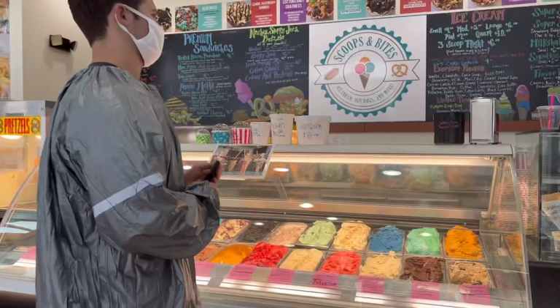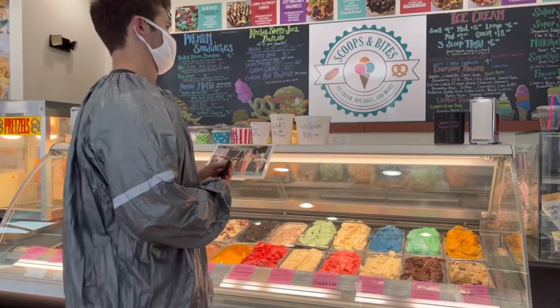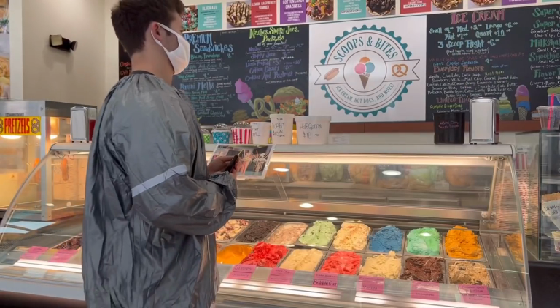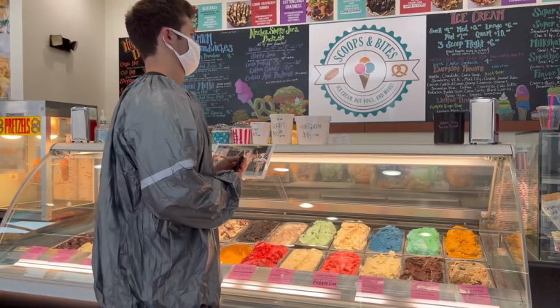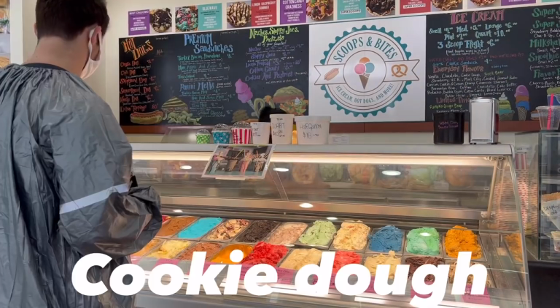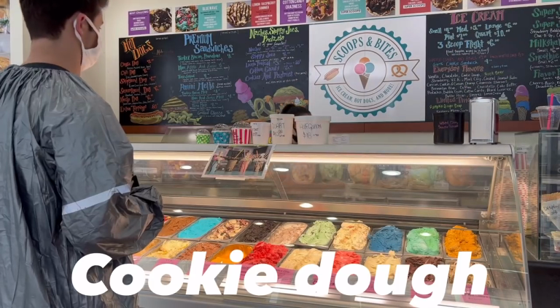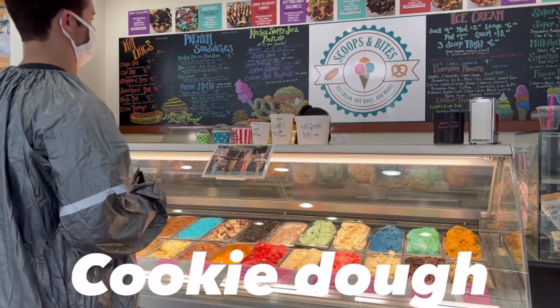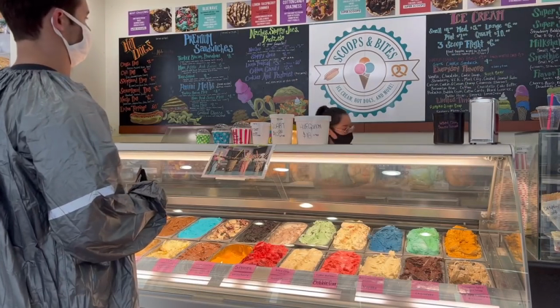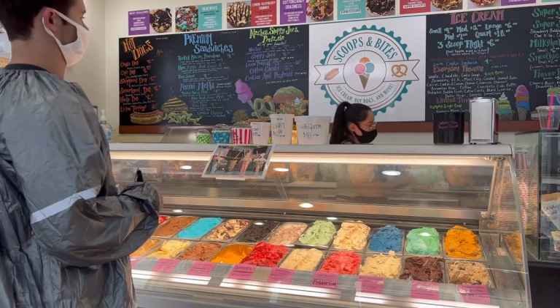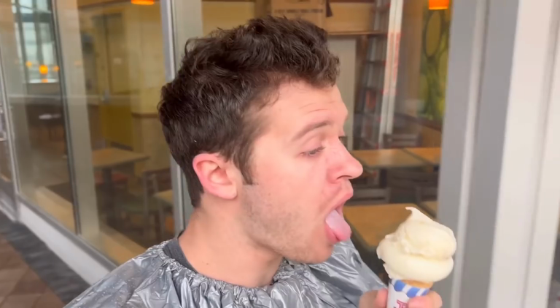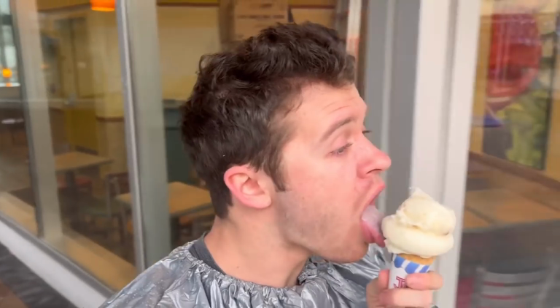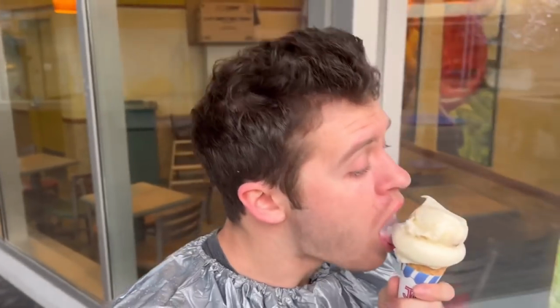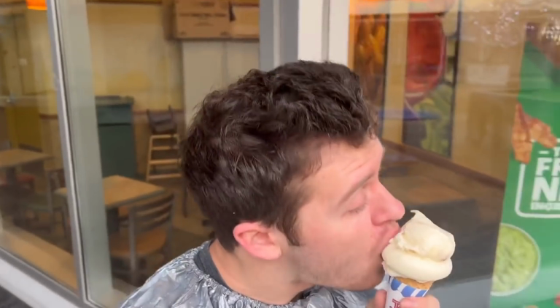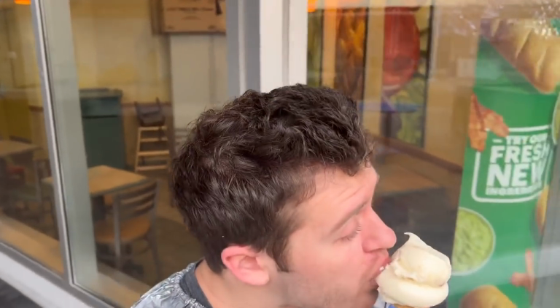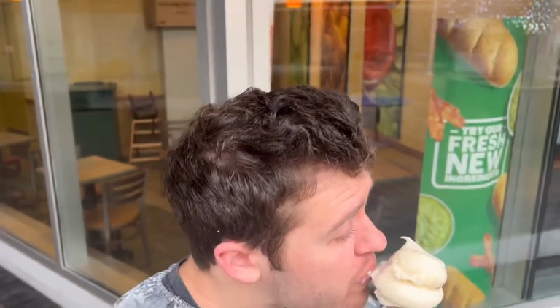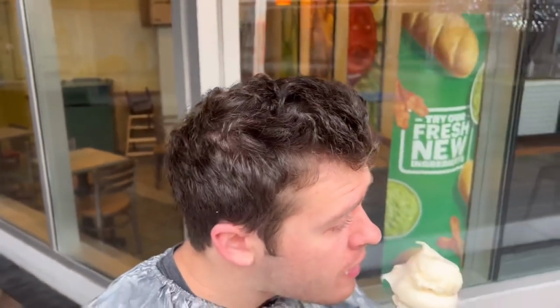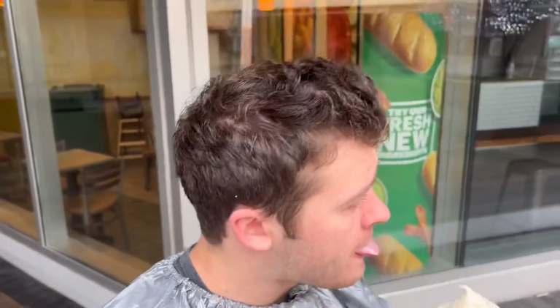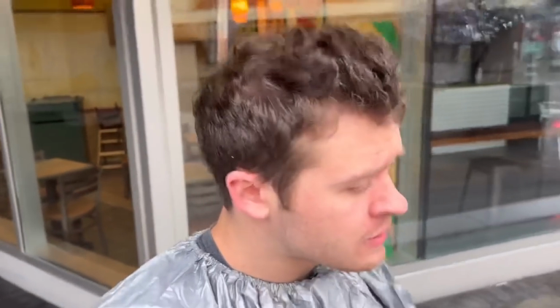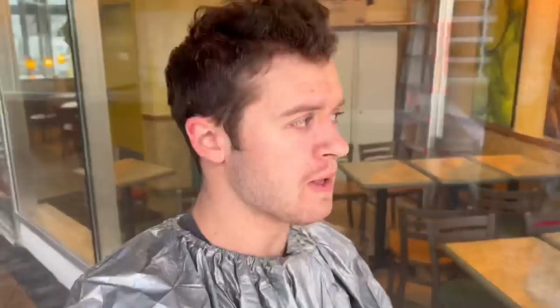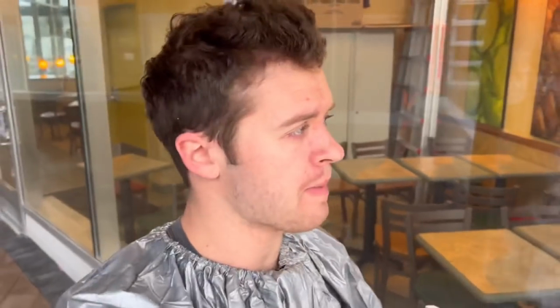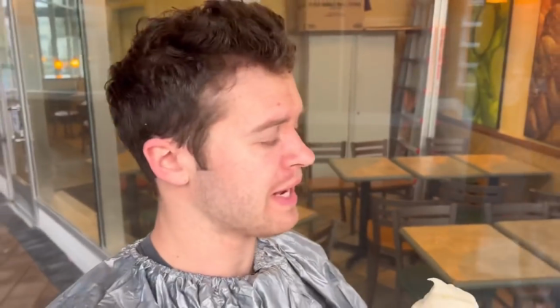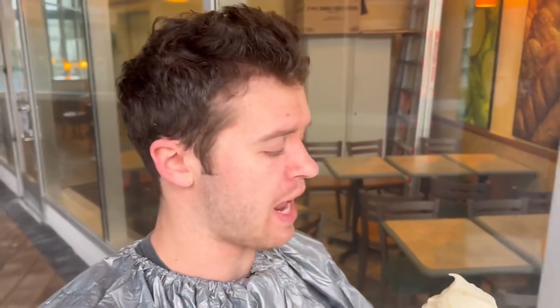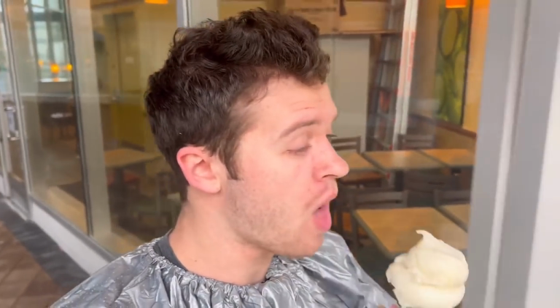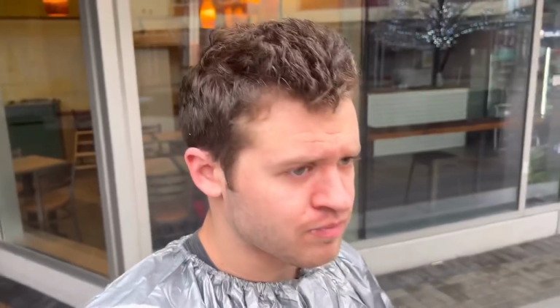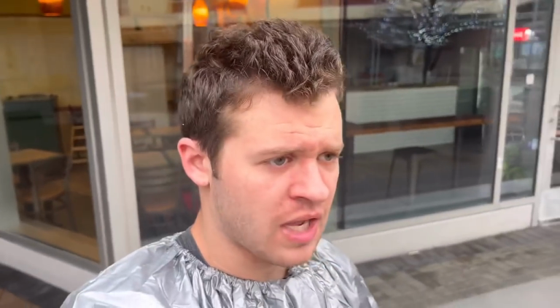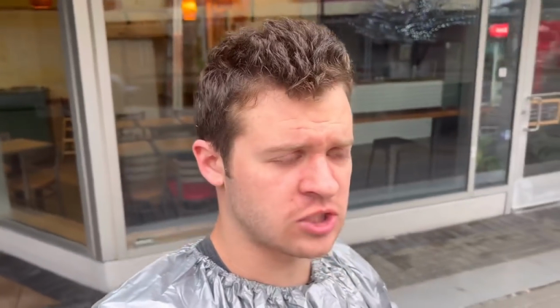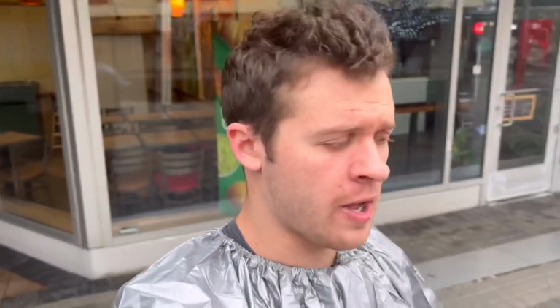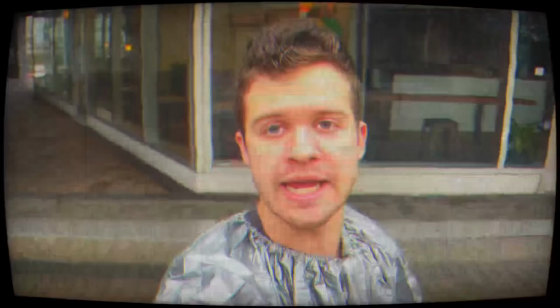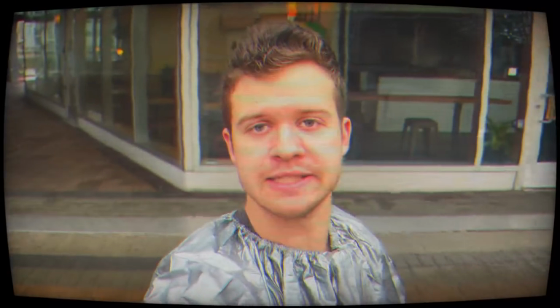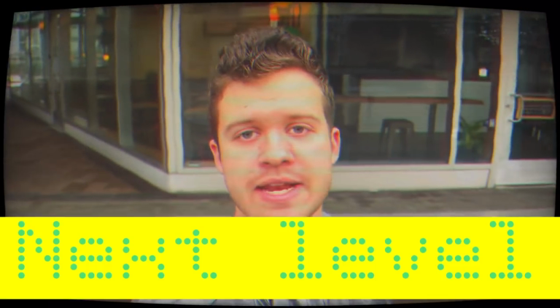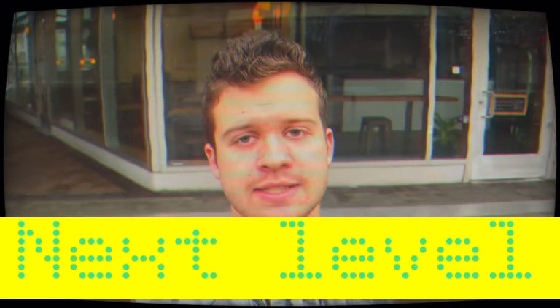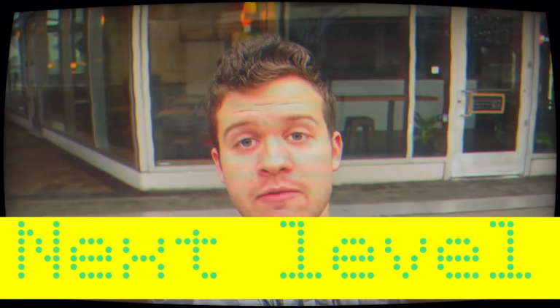You guys have cone cookie dough! My plan now is to take it to the next level.